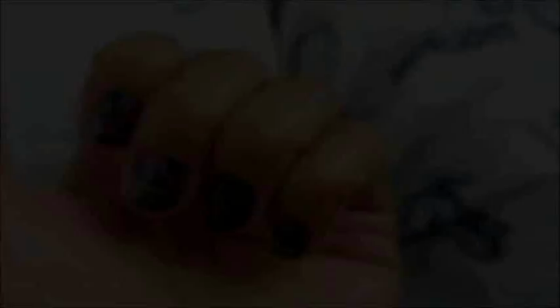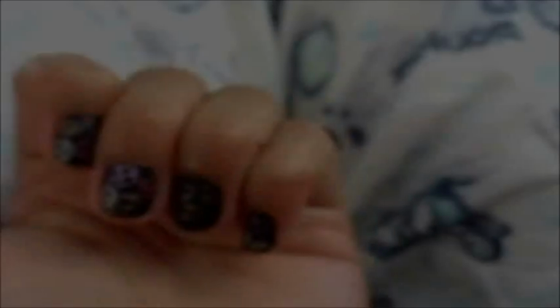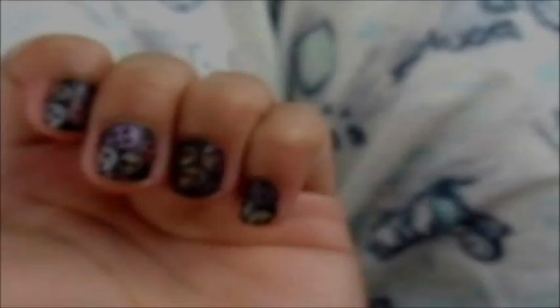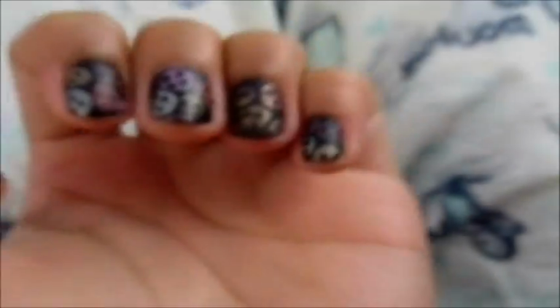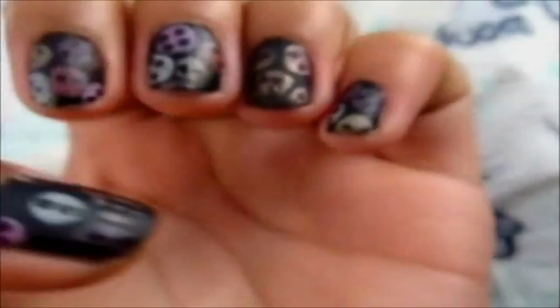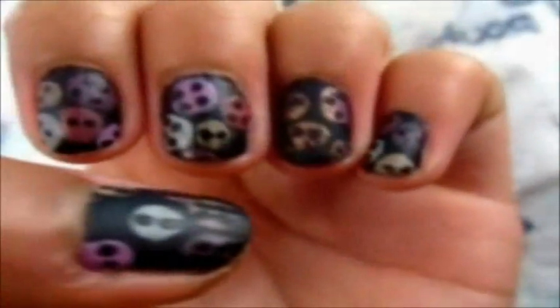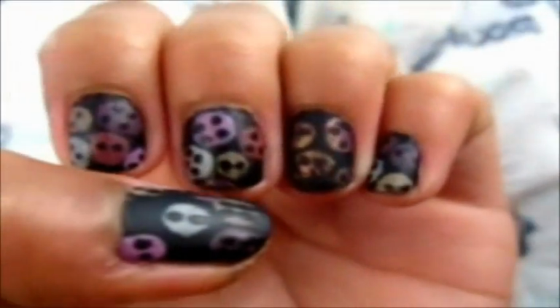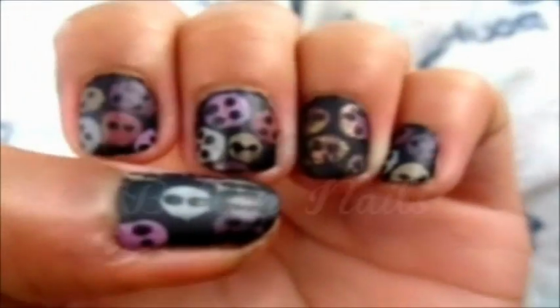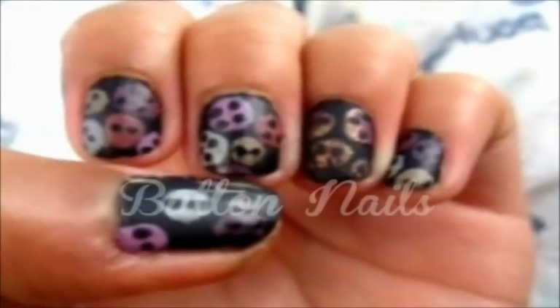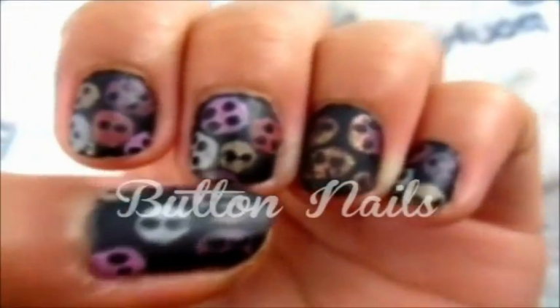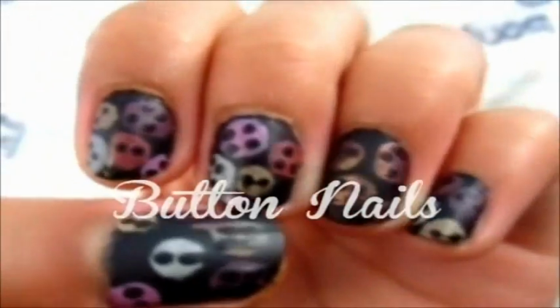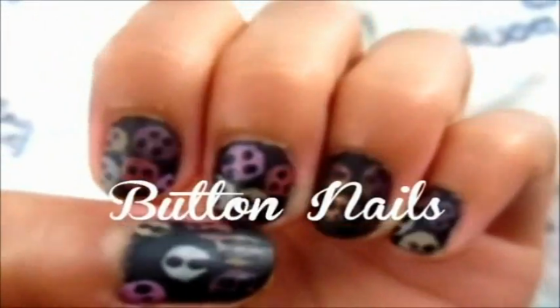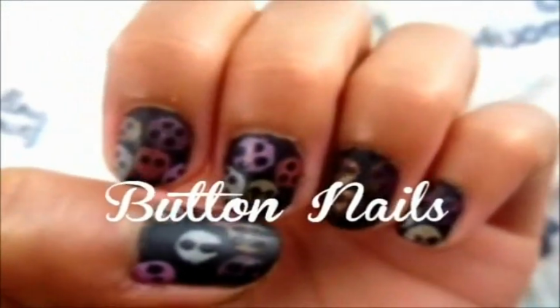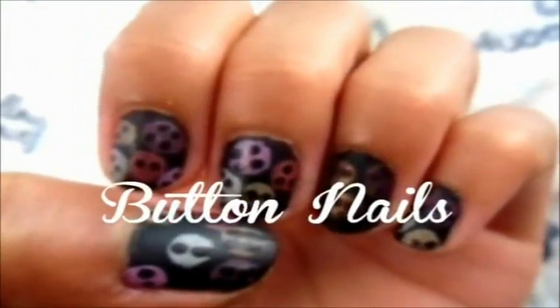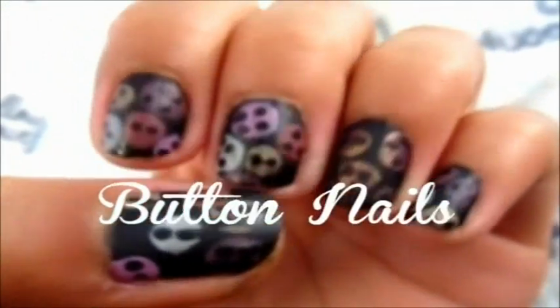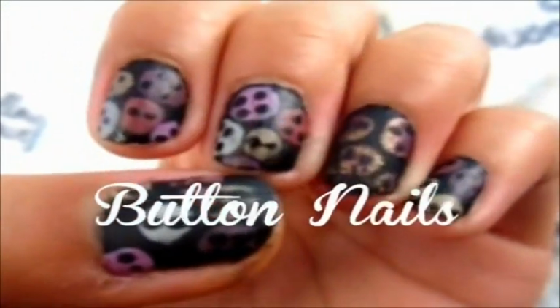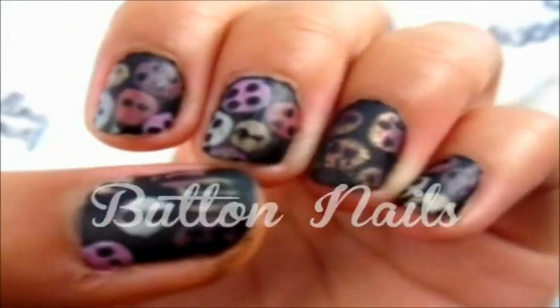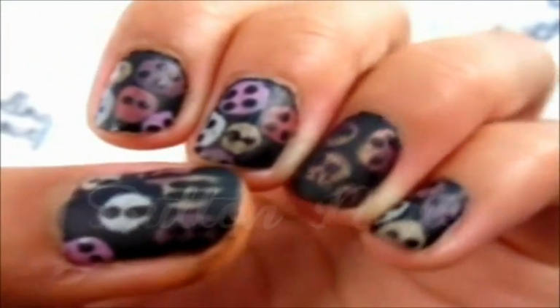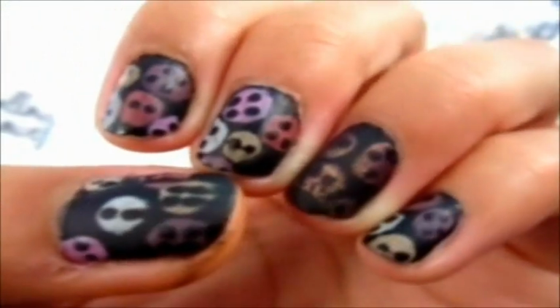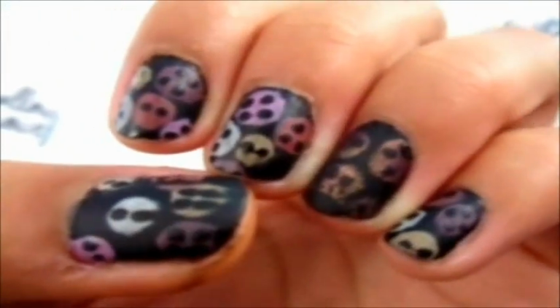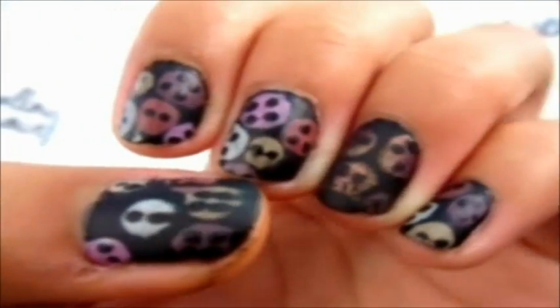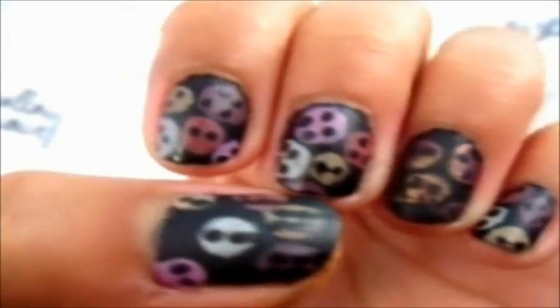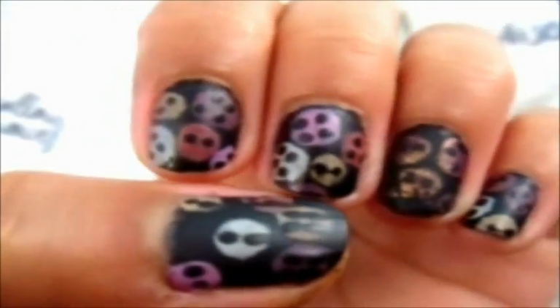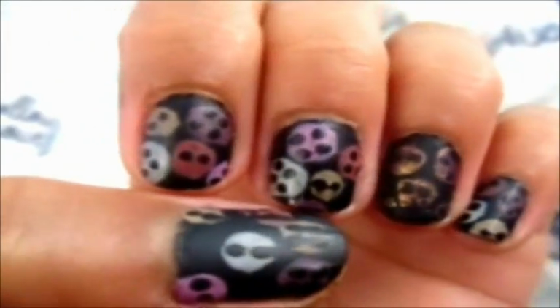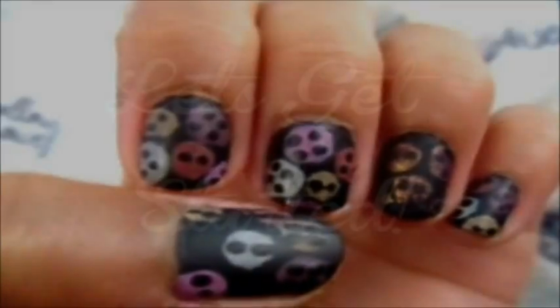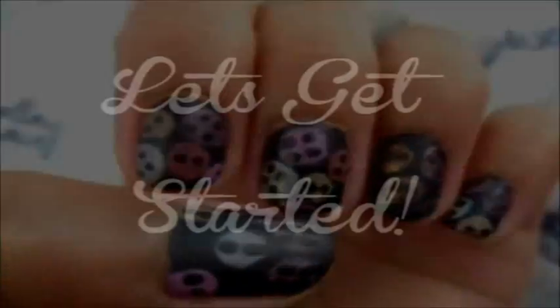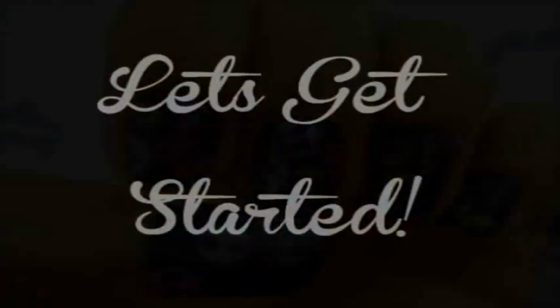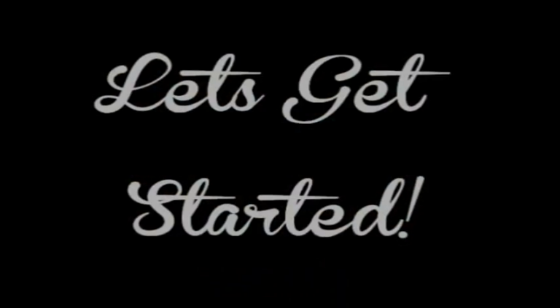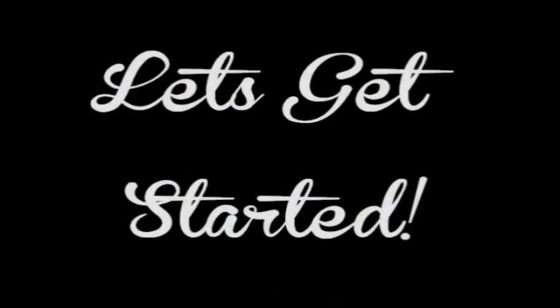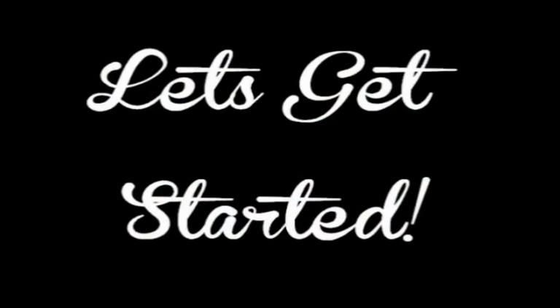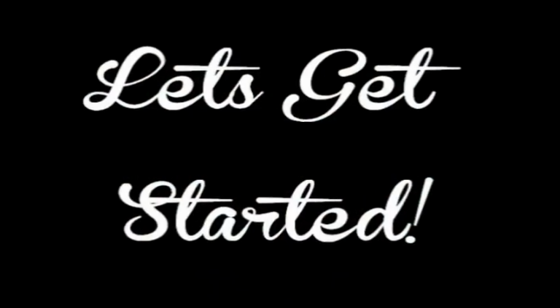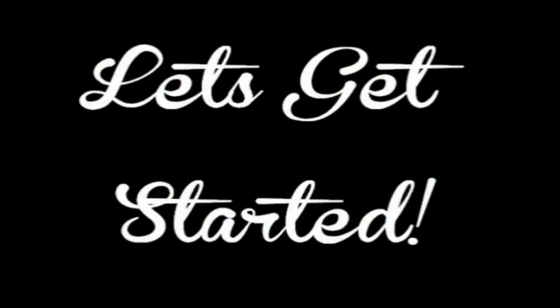Hey guys, so this week's tutorial is going to be on these simple button nails, so let's get started.